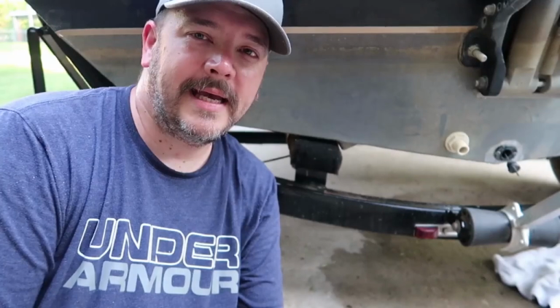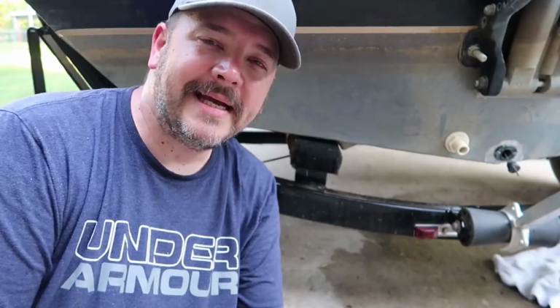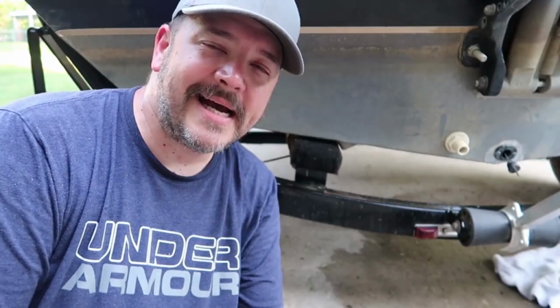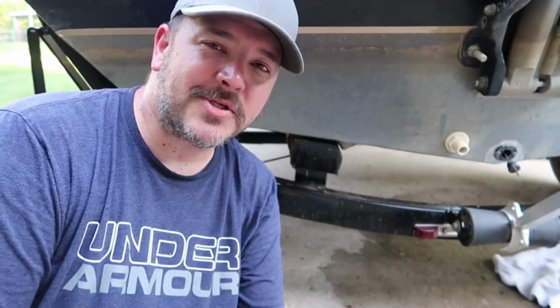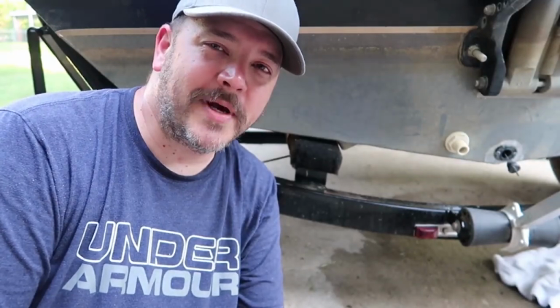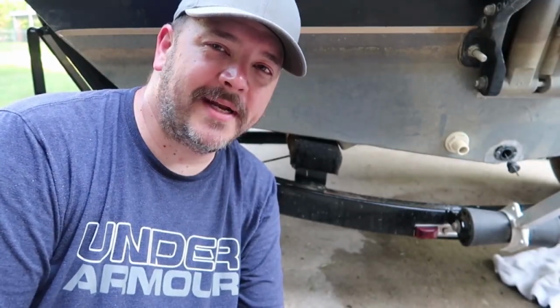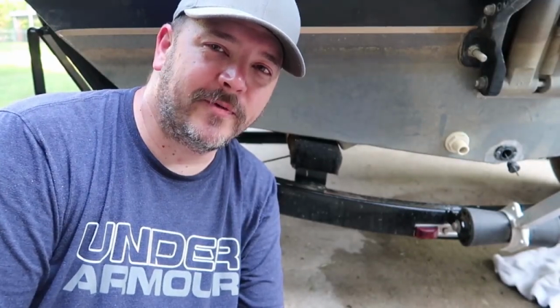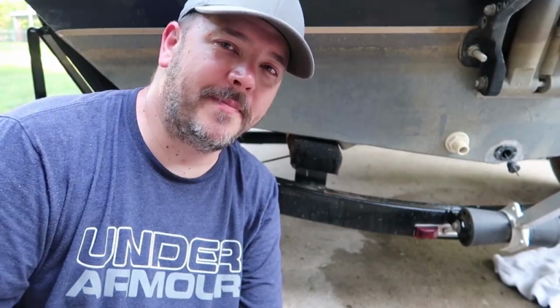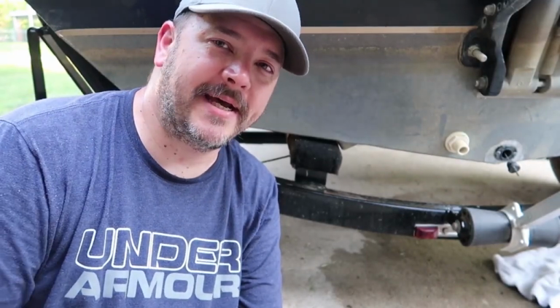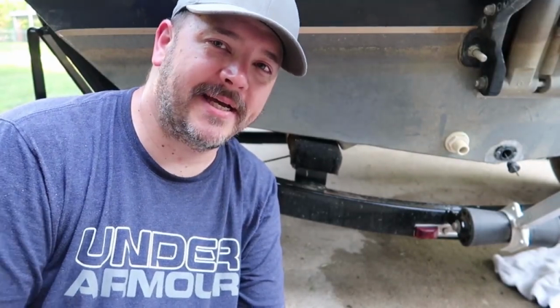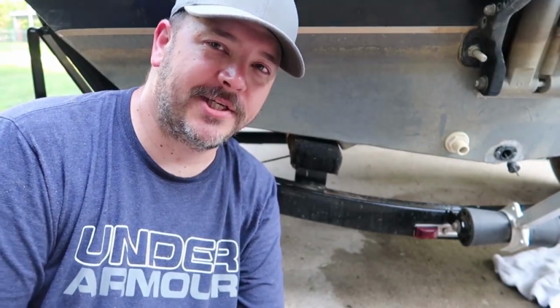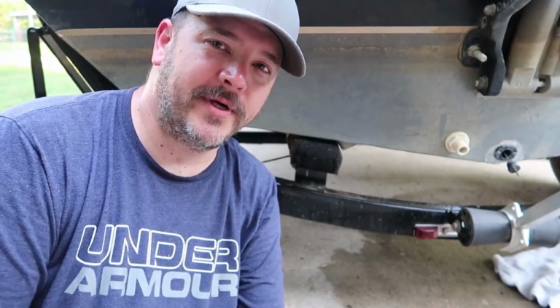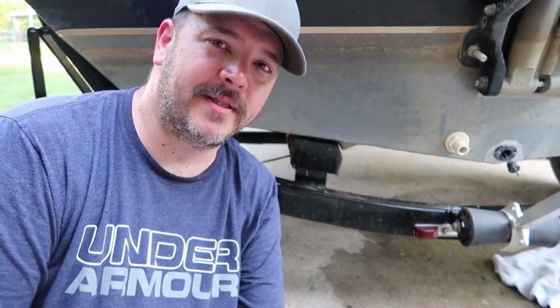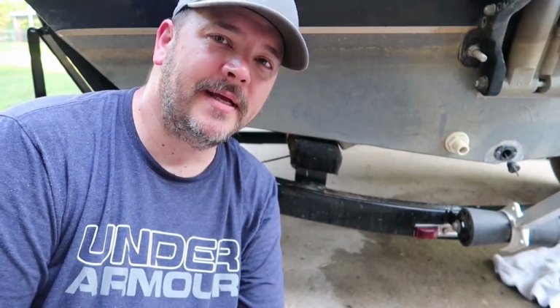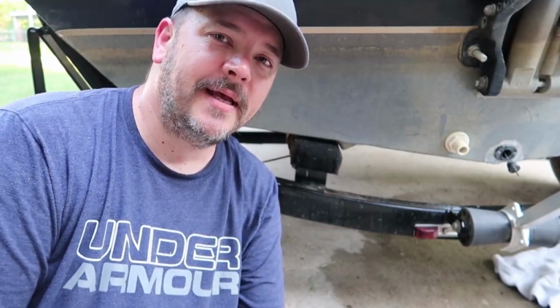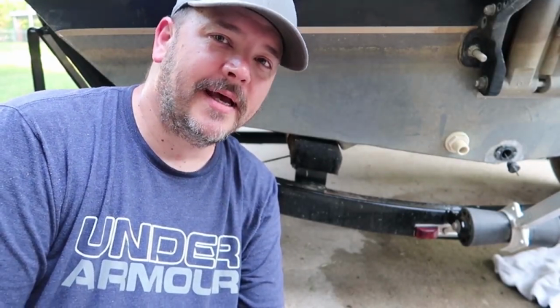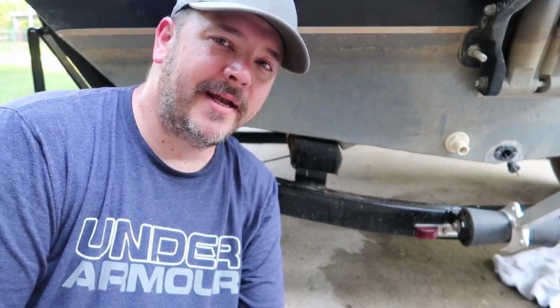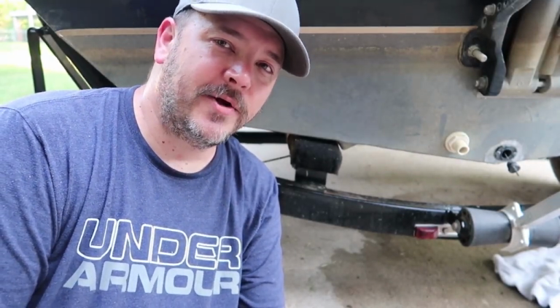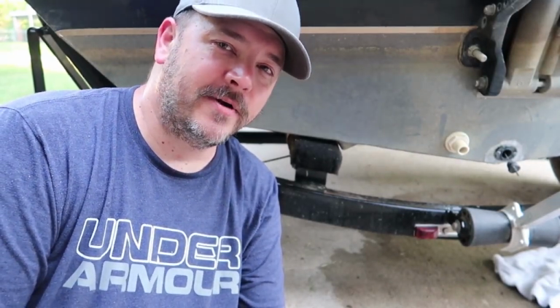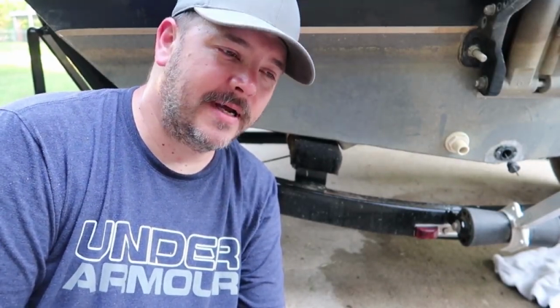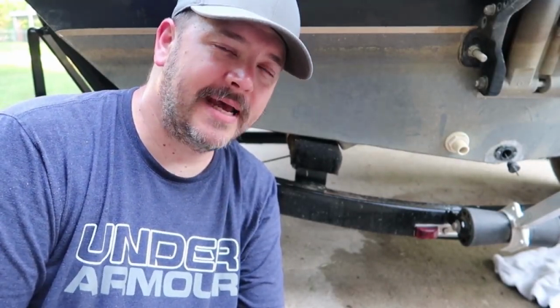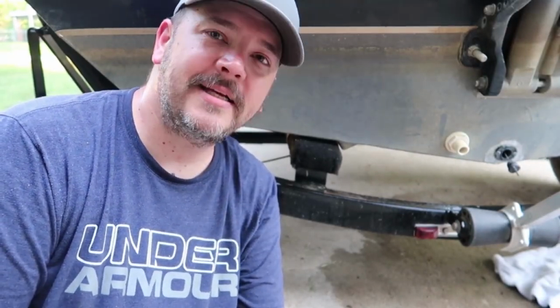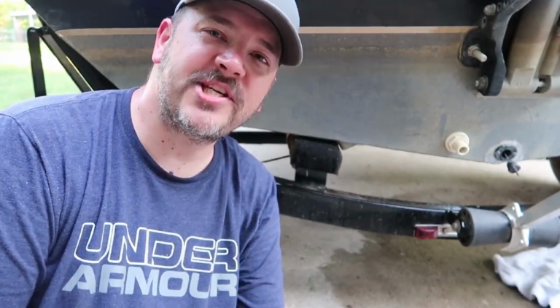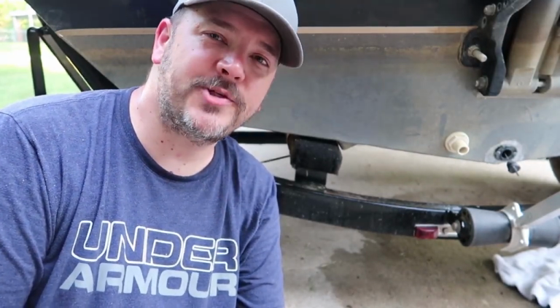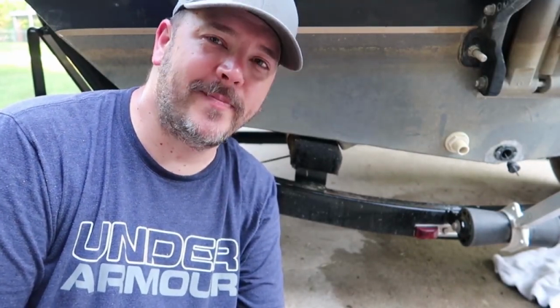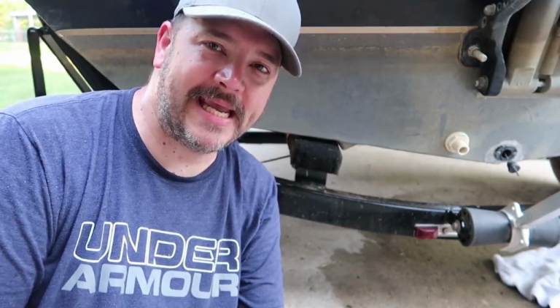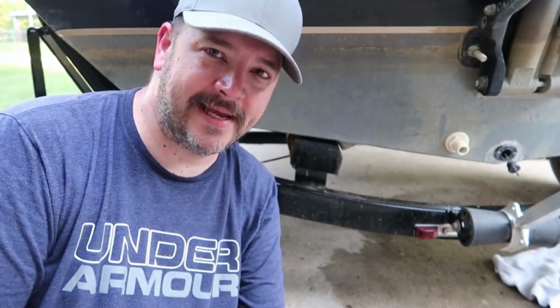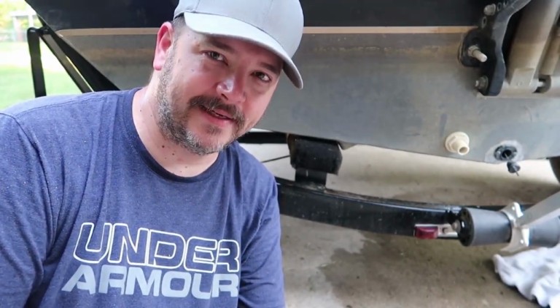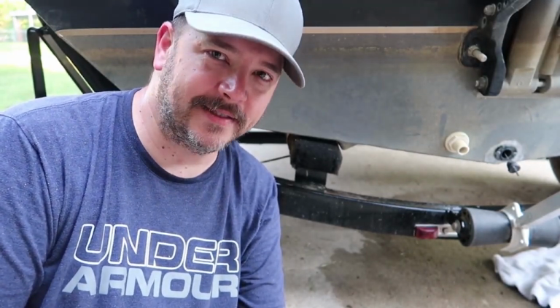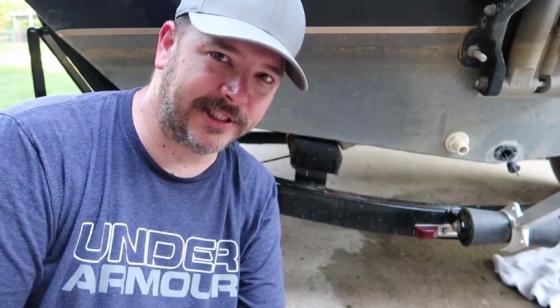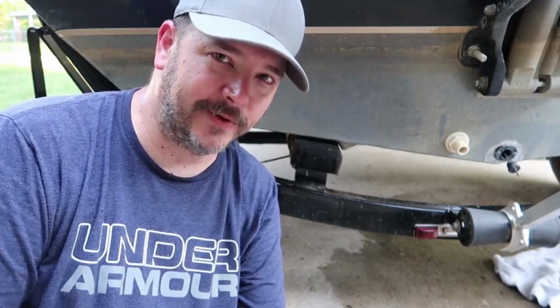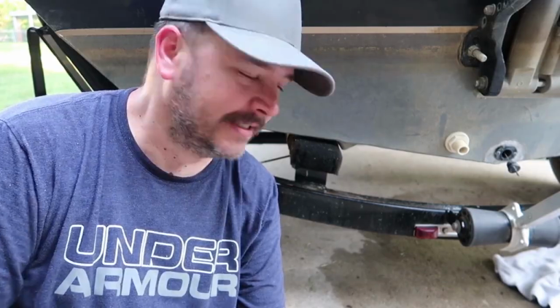Hey guys, it's Randy coming back at you with another Shade Tree Mechanic.